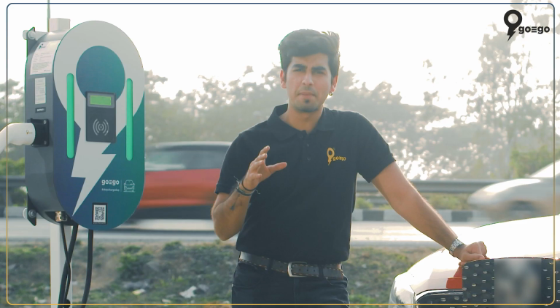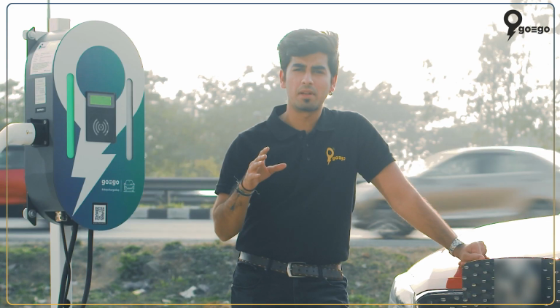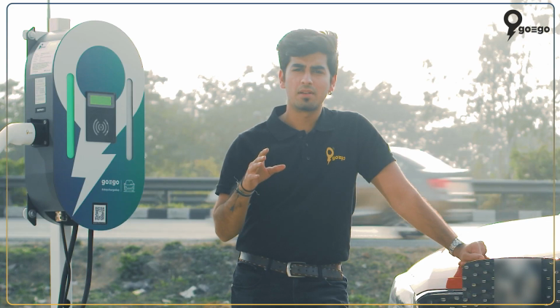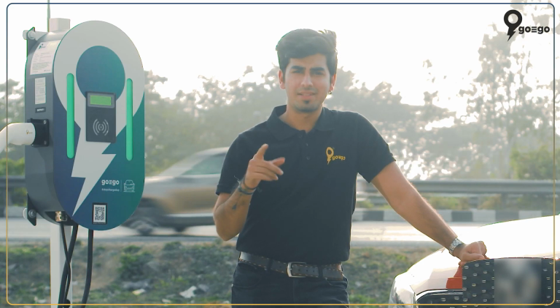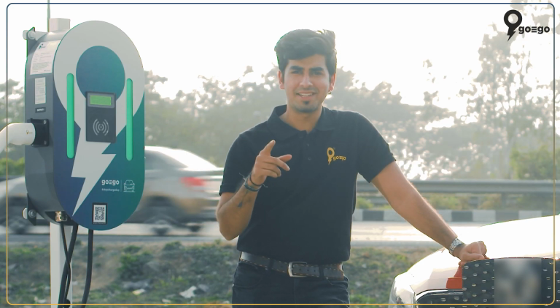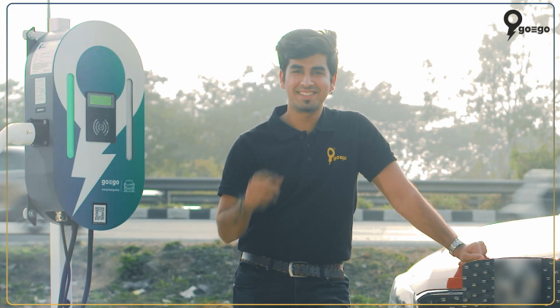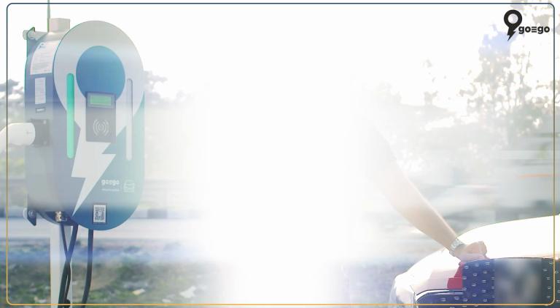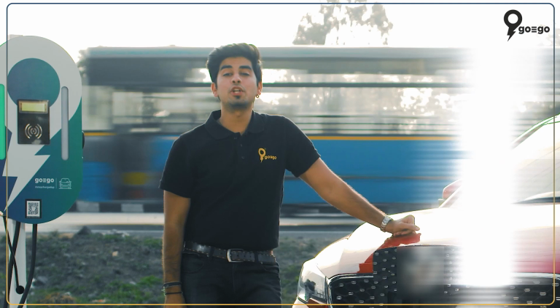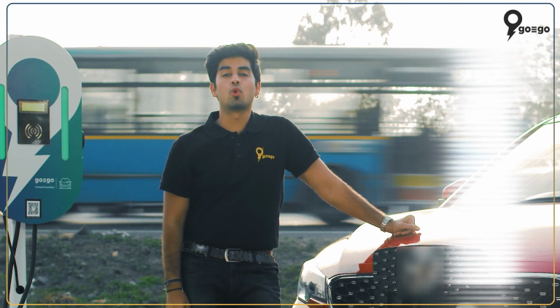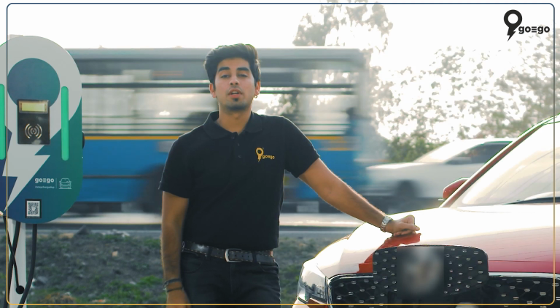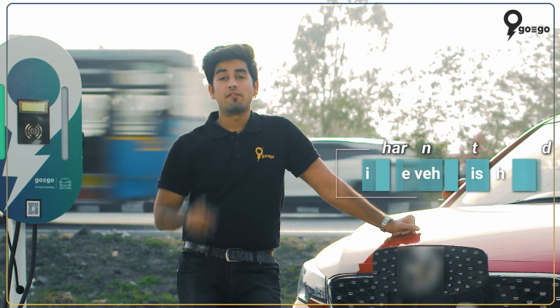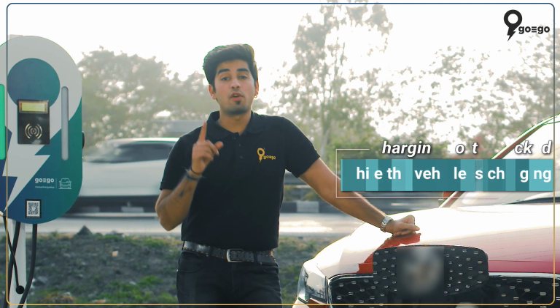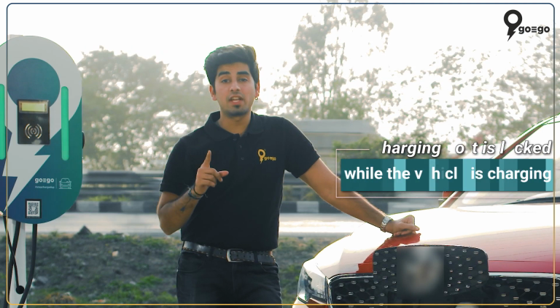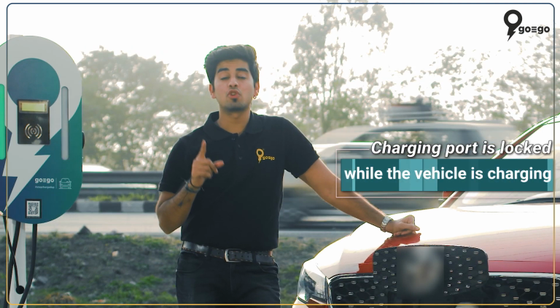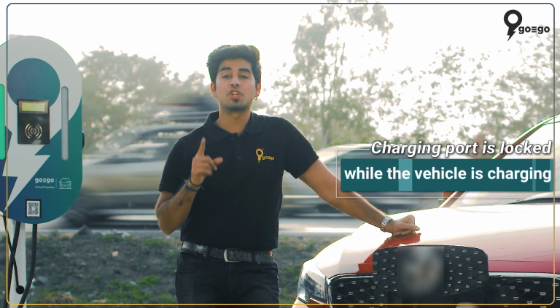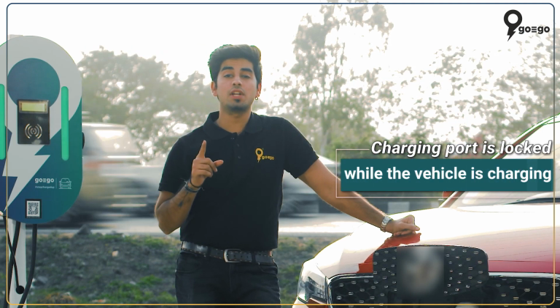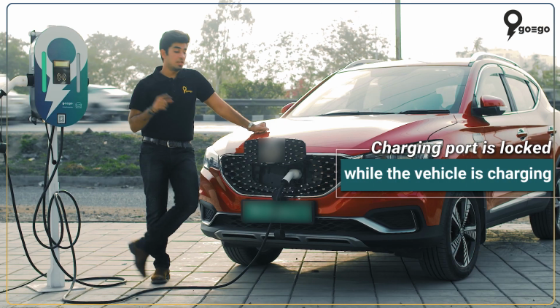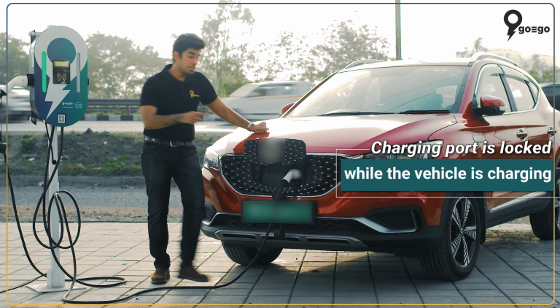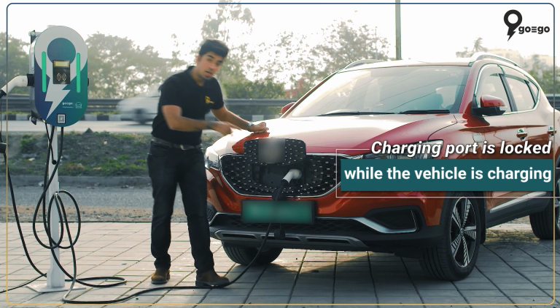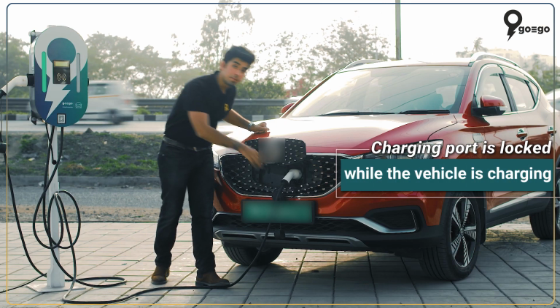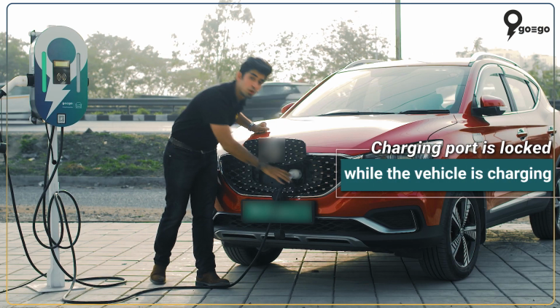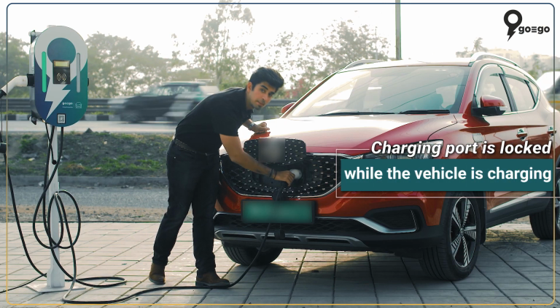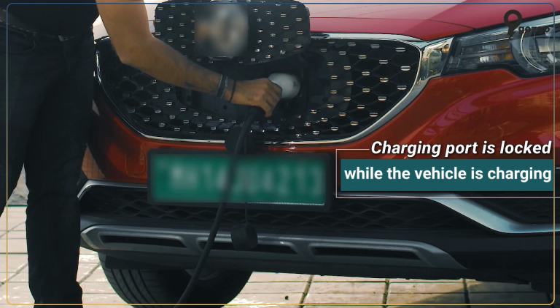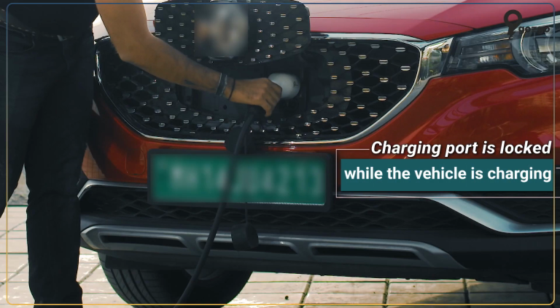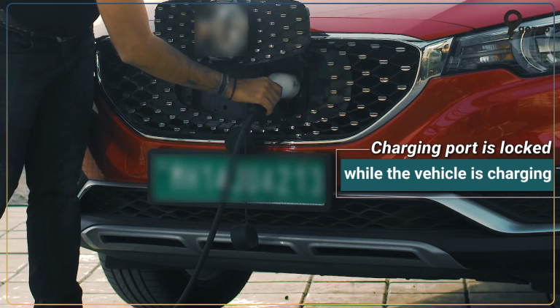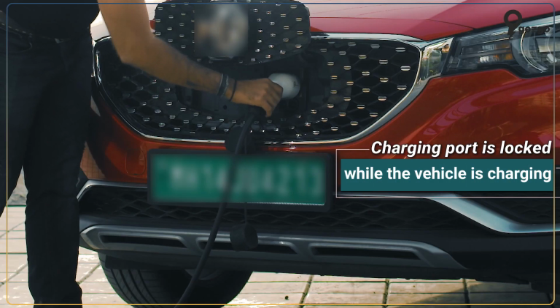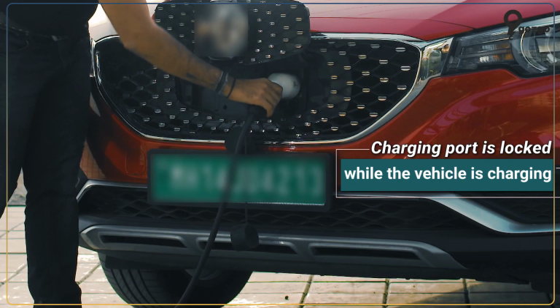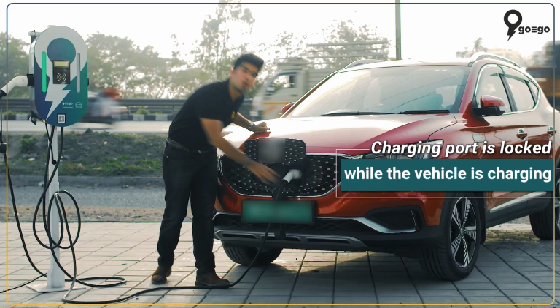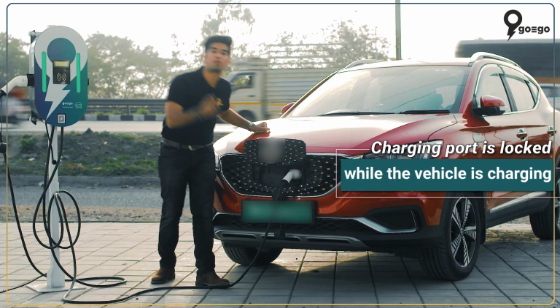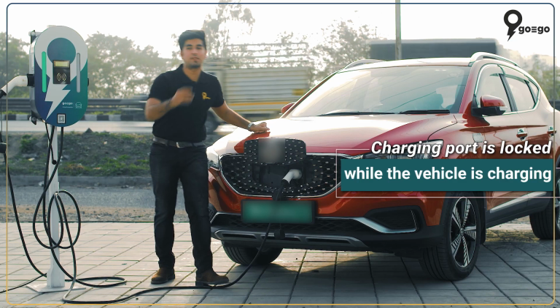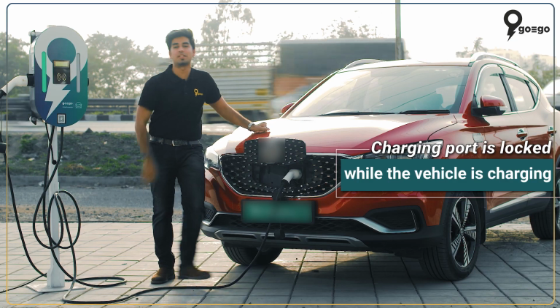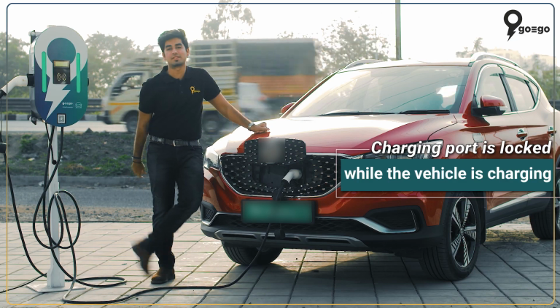Simple, isn't it? Point to note: when your vehicle is on charge, the charging port will be locked and cannot be pulled out for safety reasons.